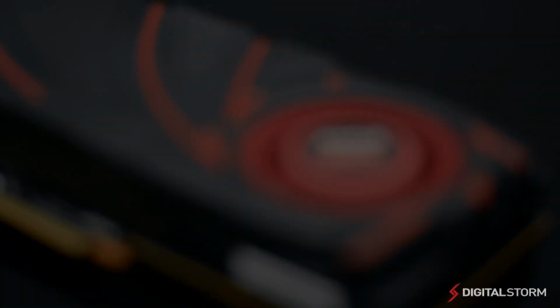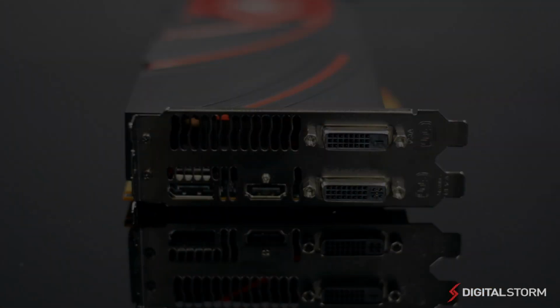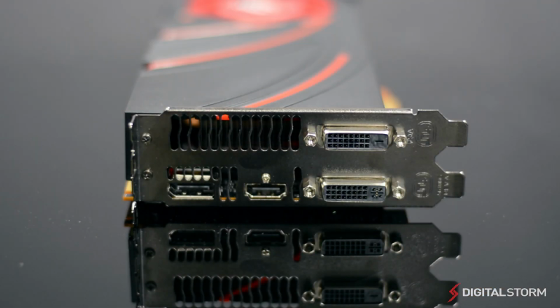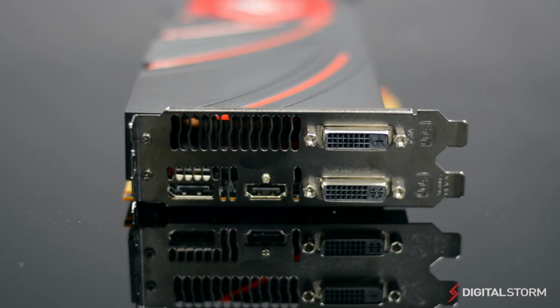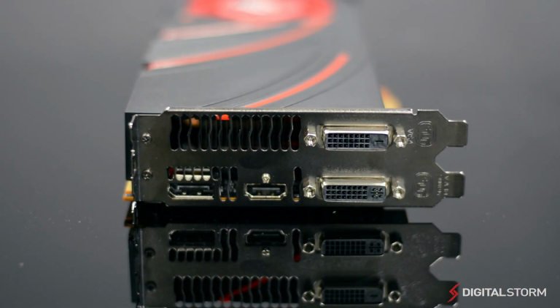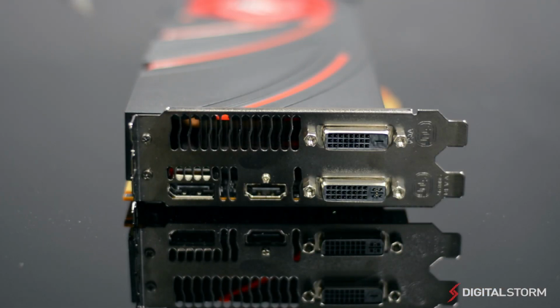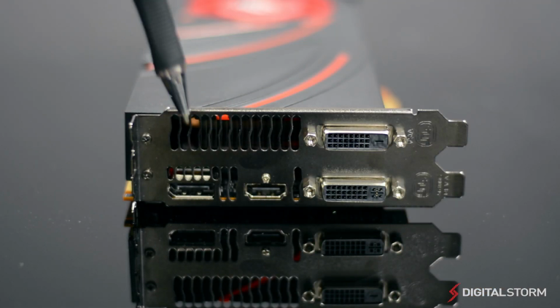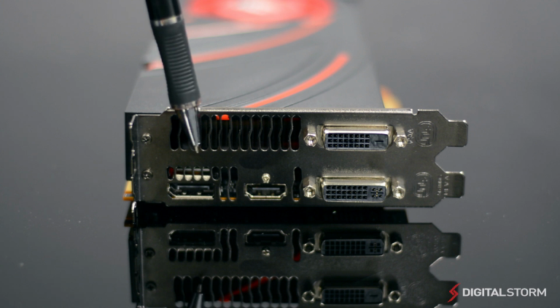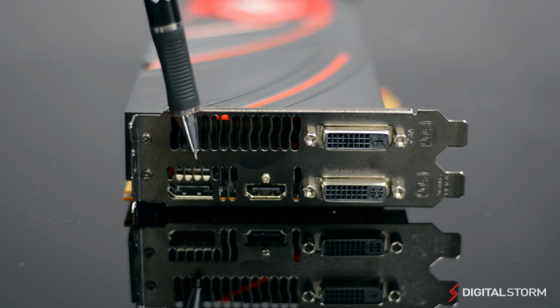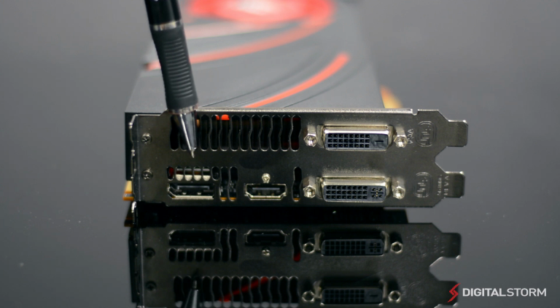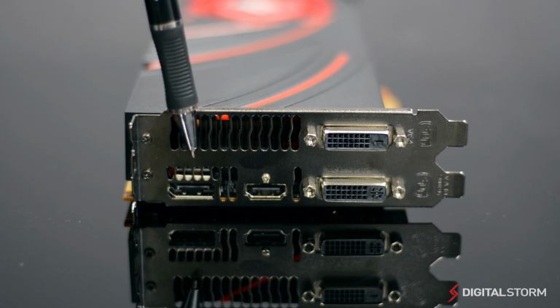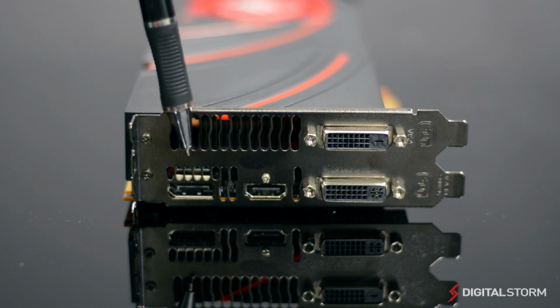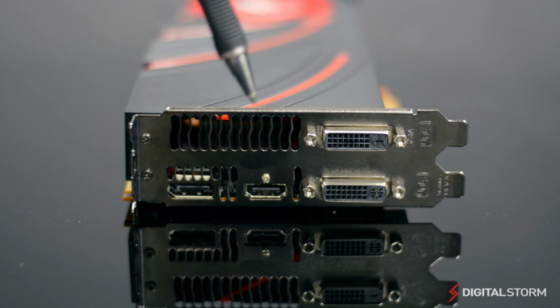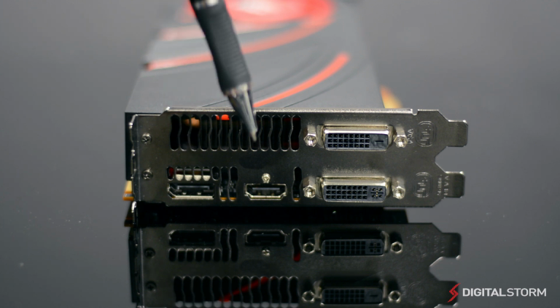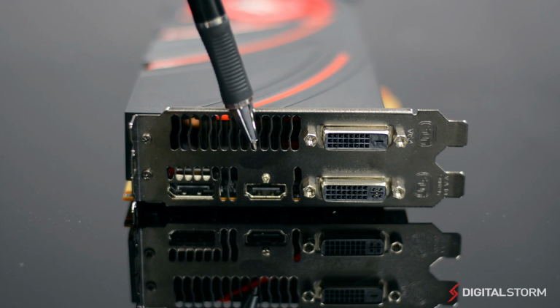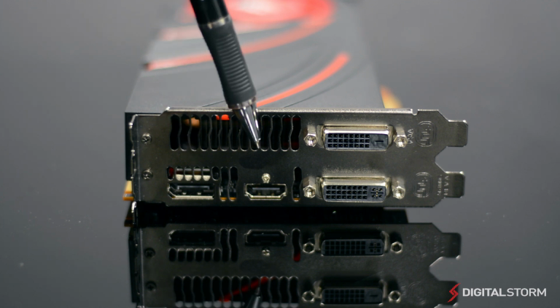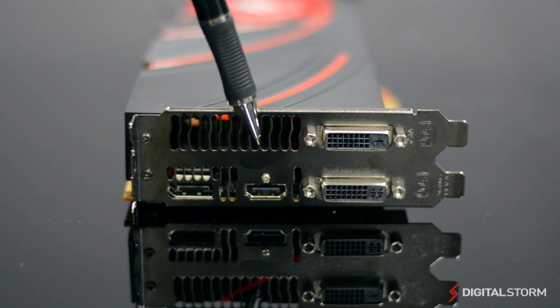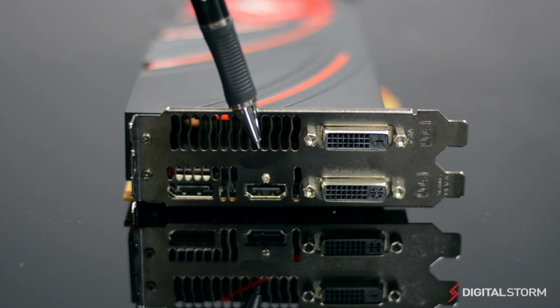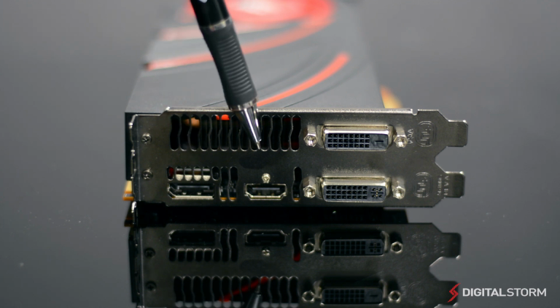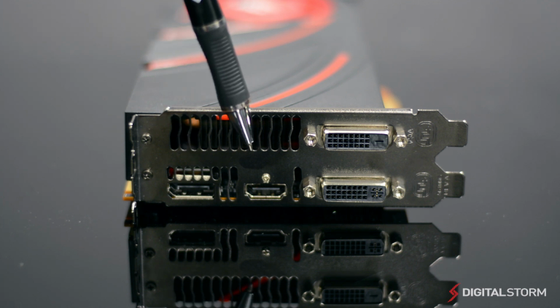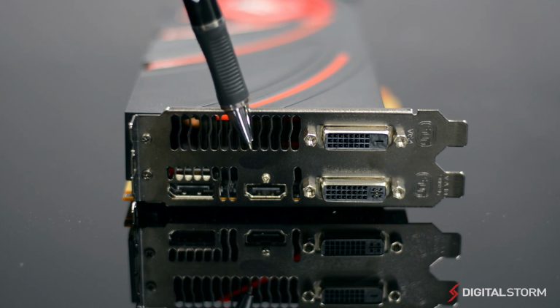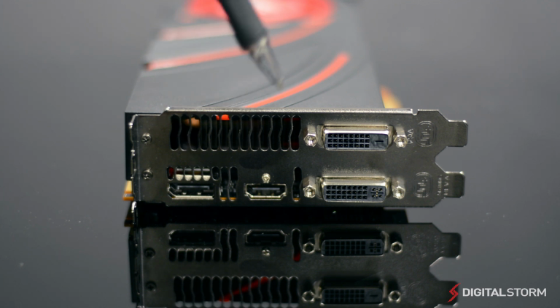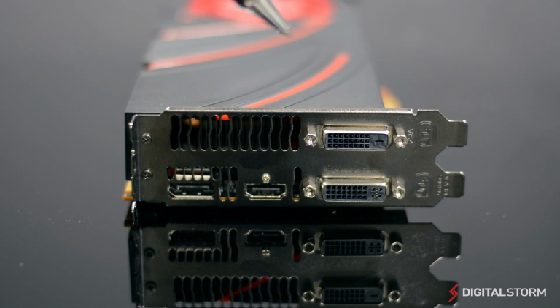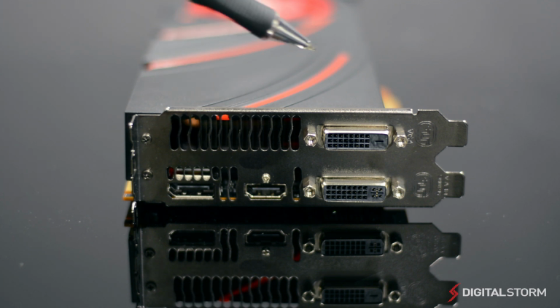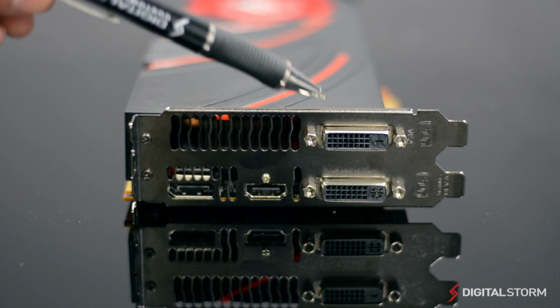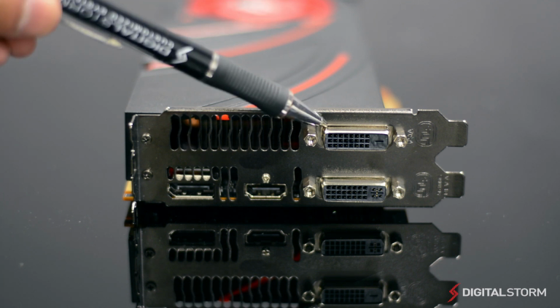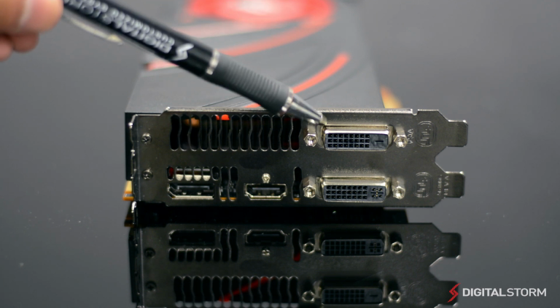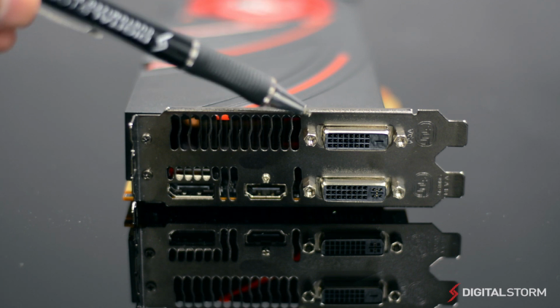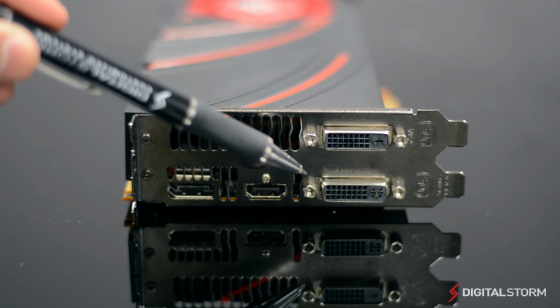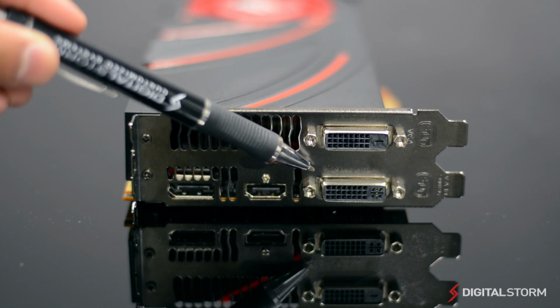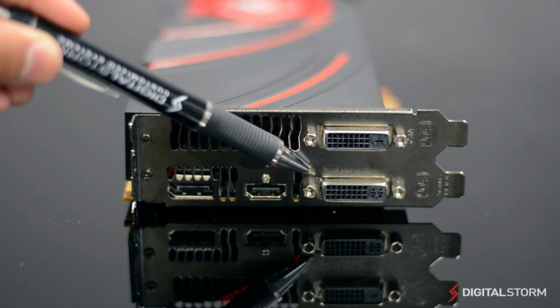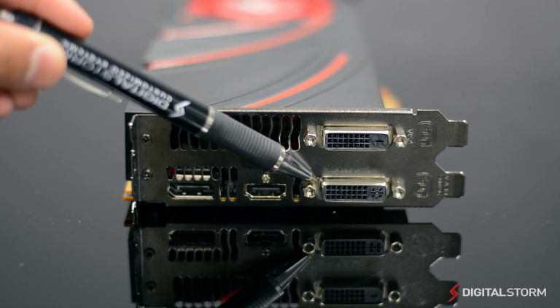On the back, you'll find one DisplayPort, one HDMI port, and two DVI ports.